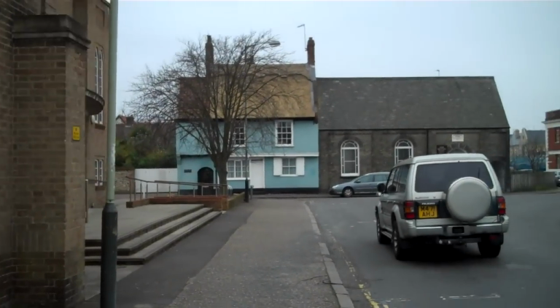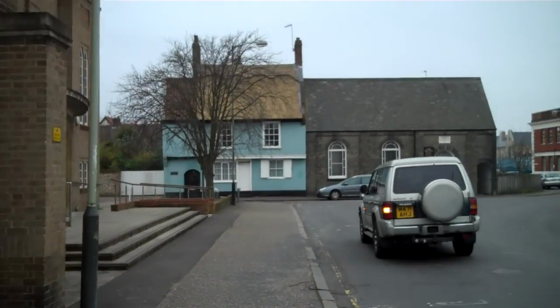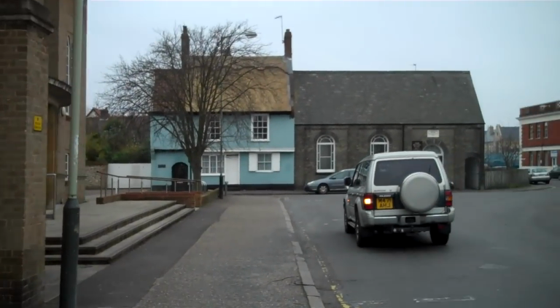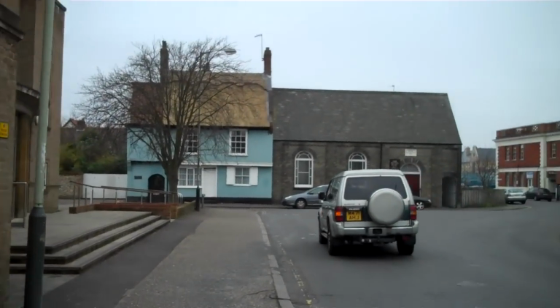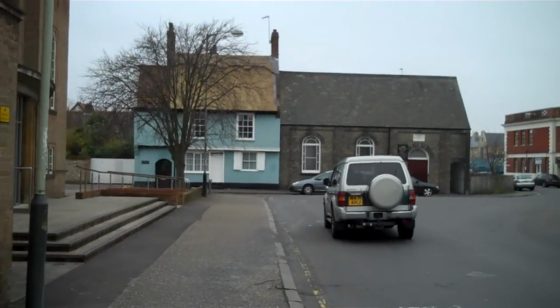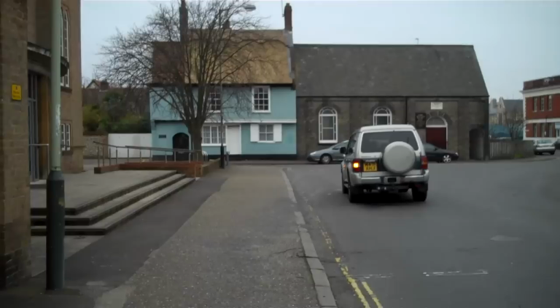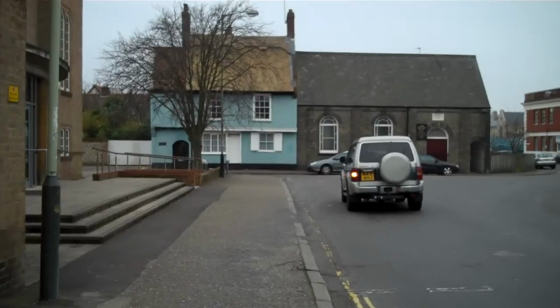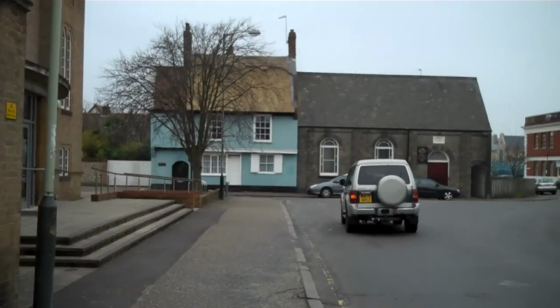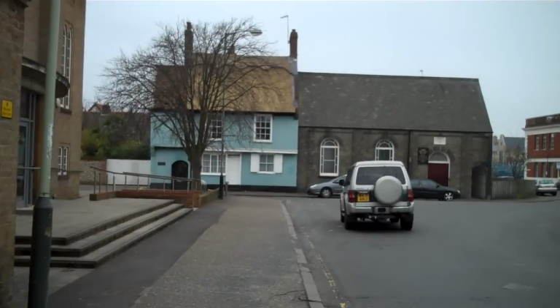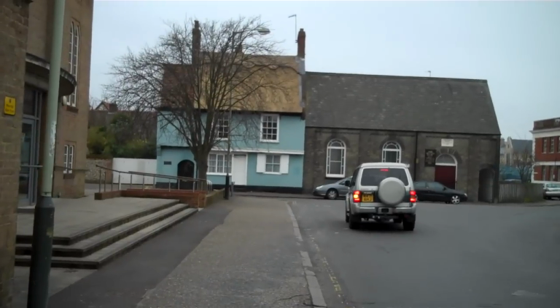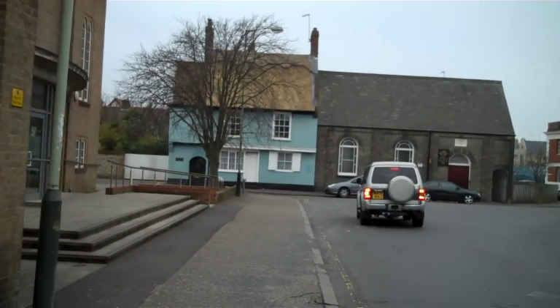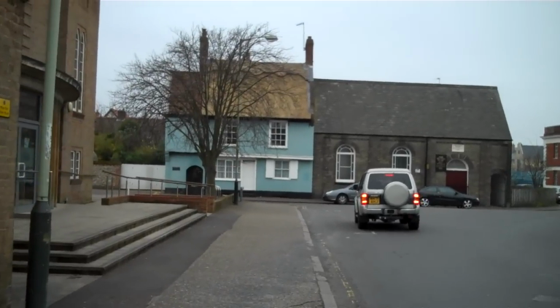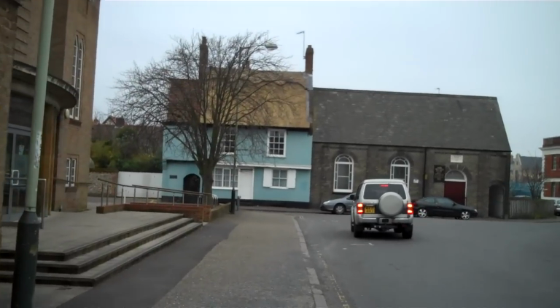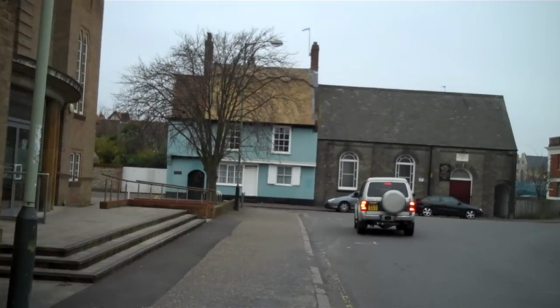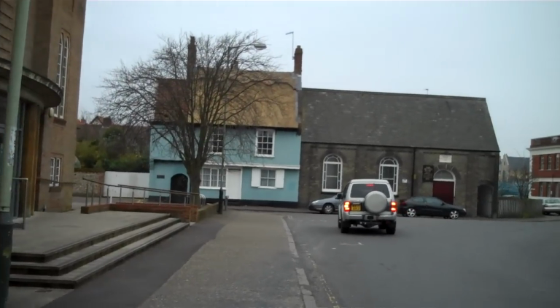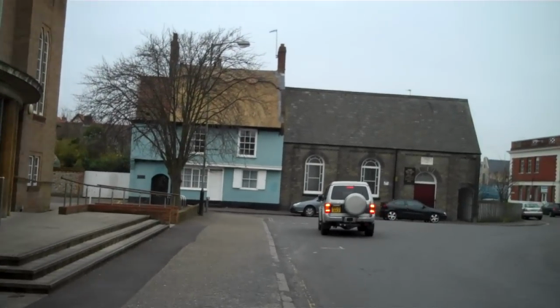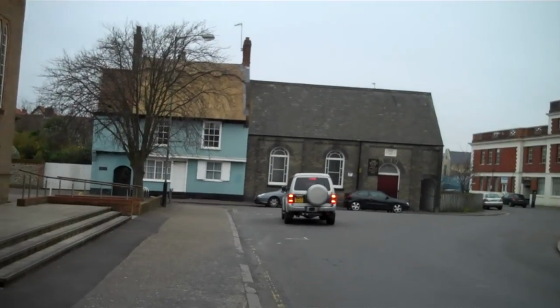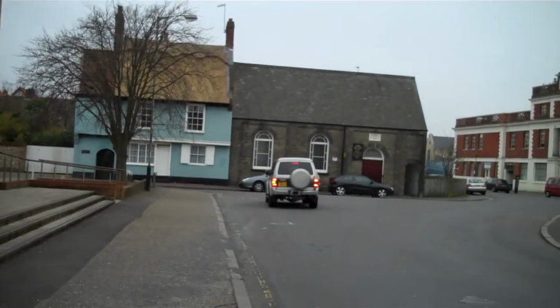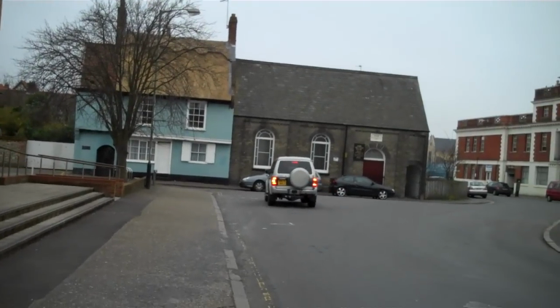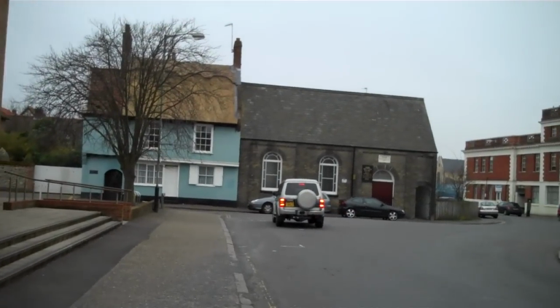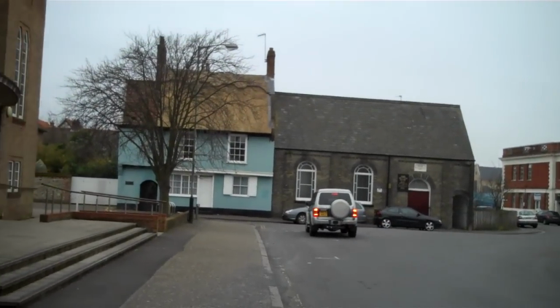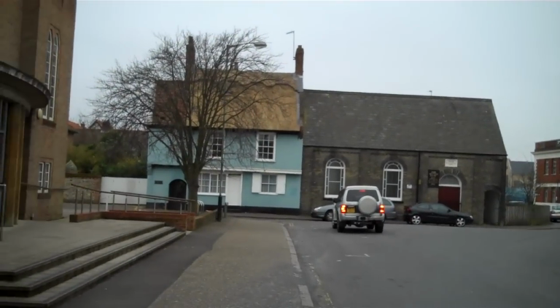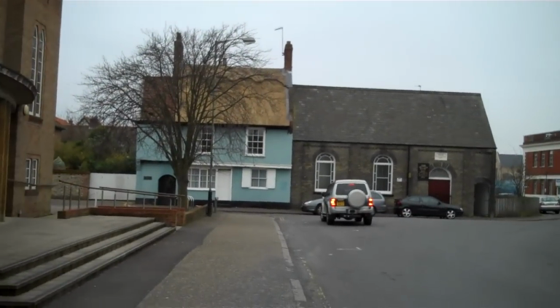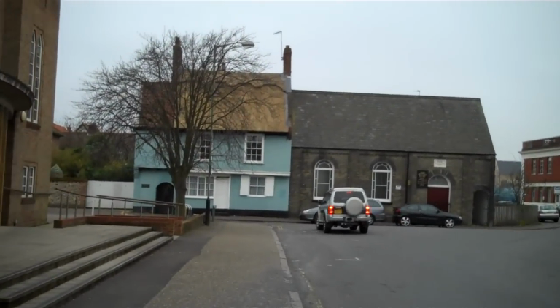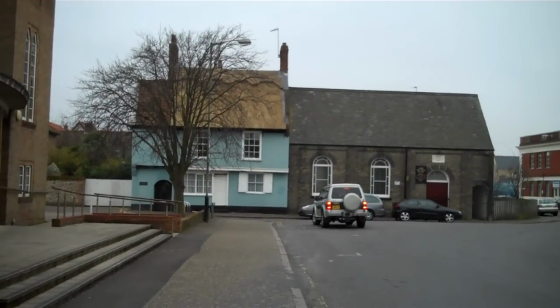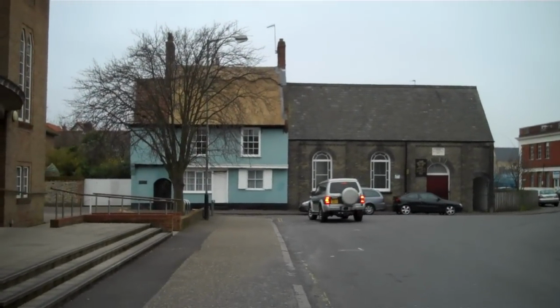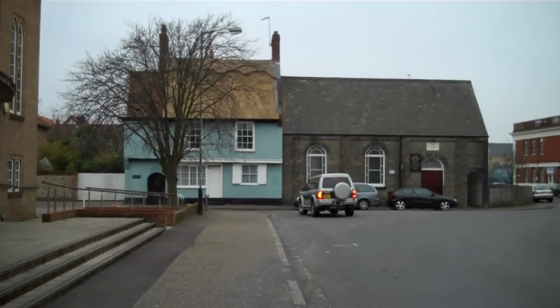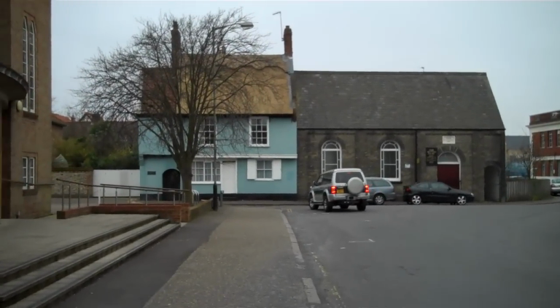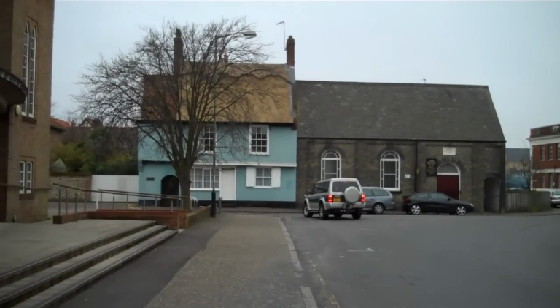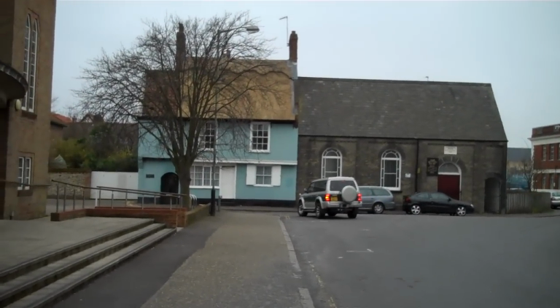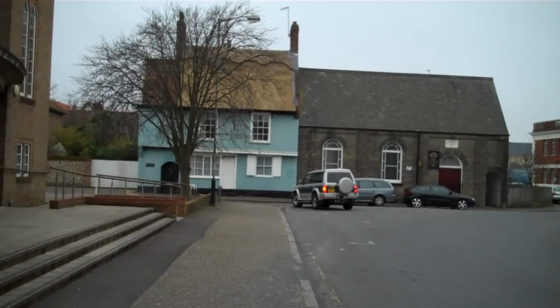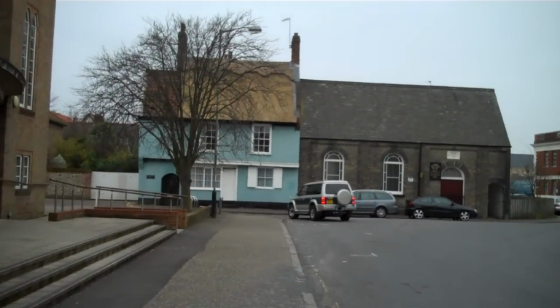This is St. Mary's Plain in Norwich — the name of the street. I don't really know much about it, but I find it very interesting.